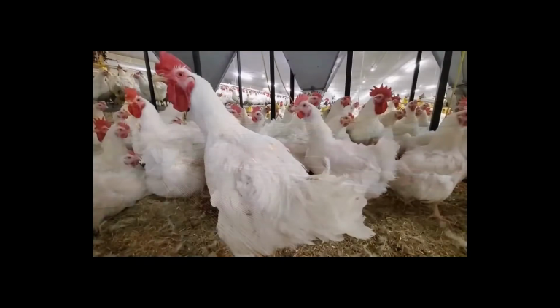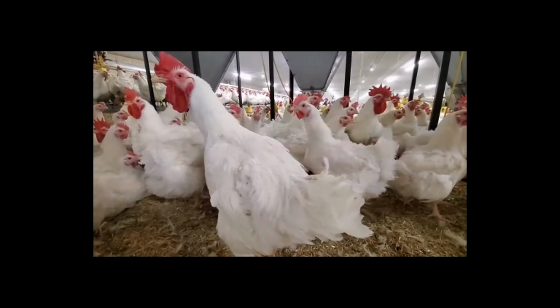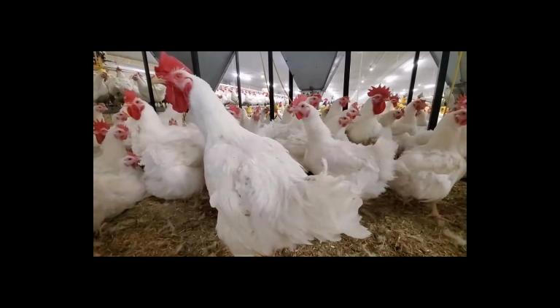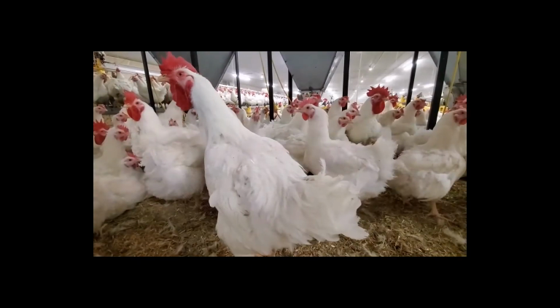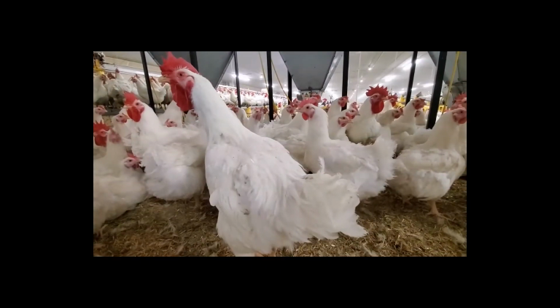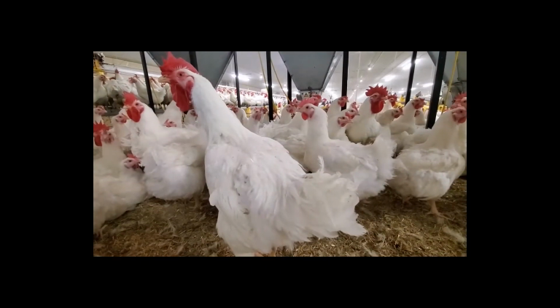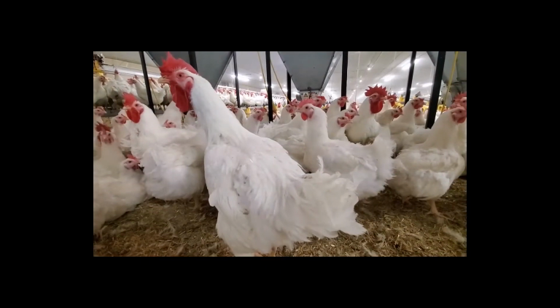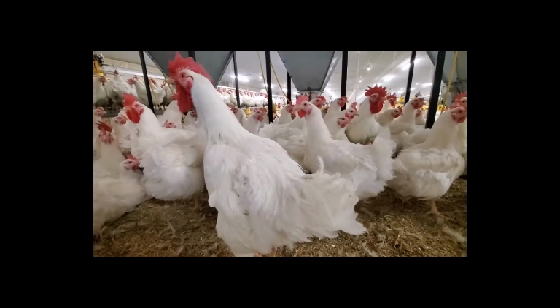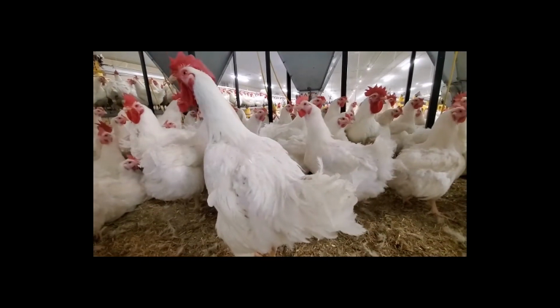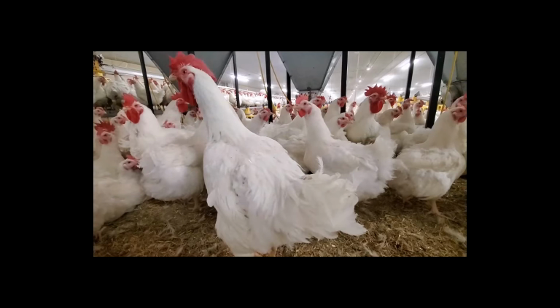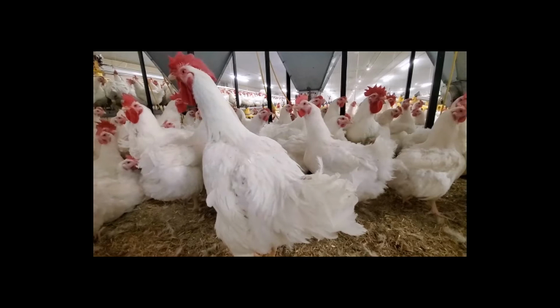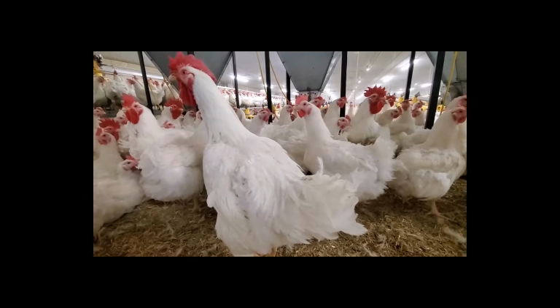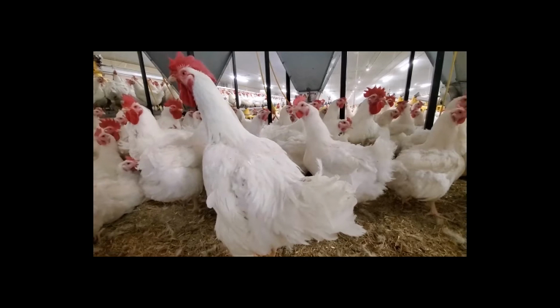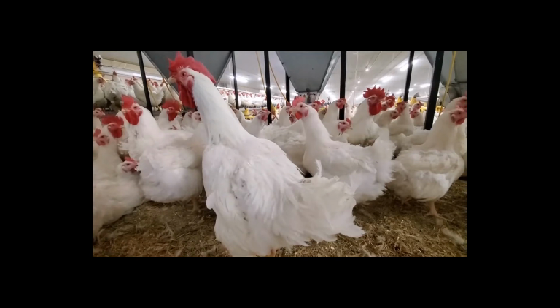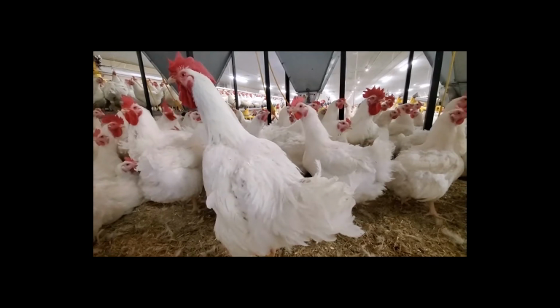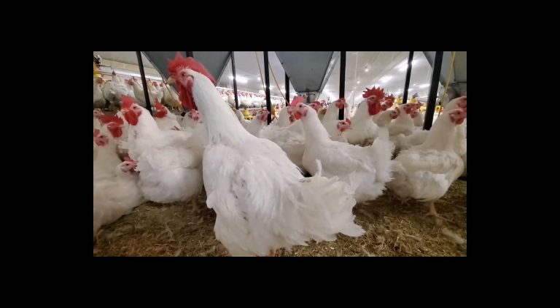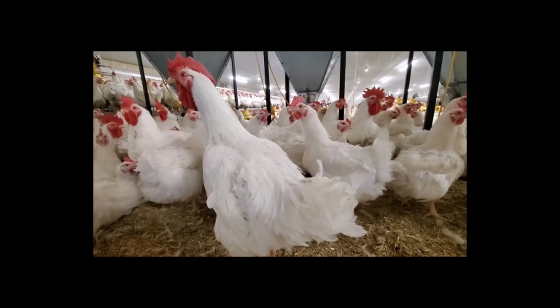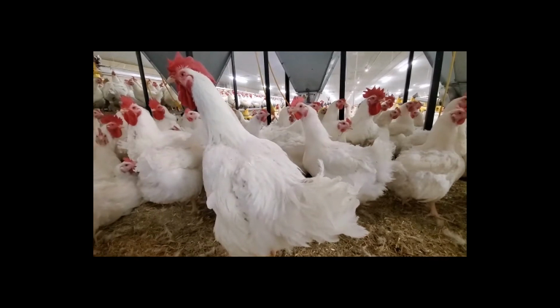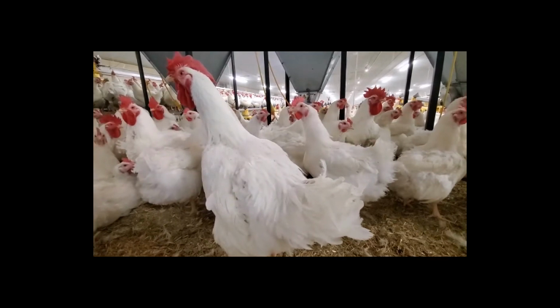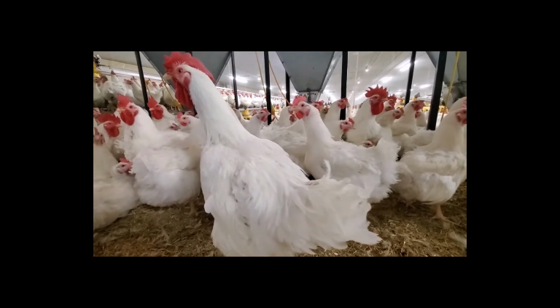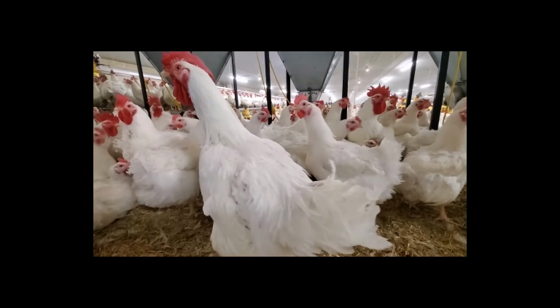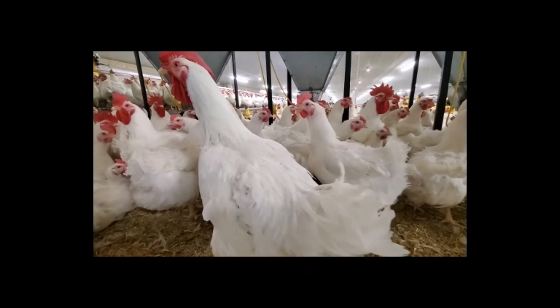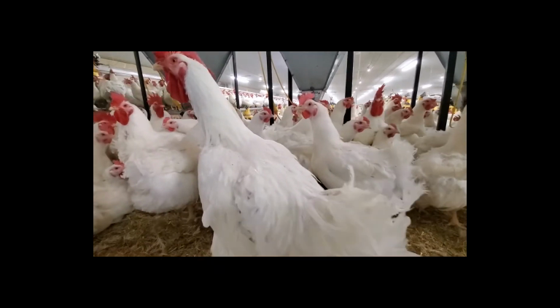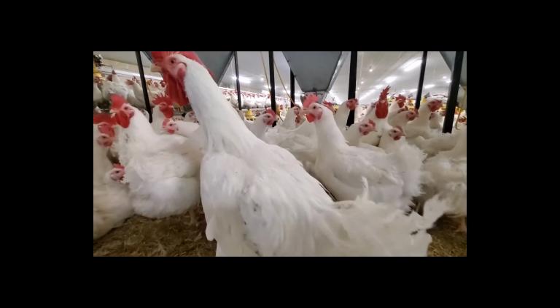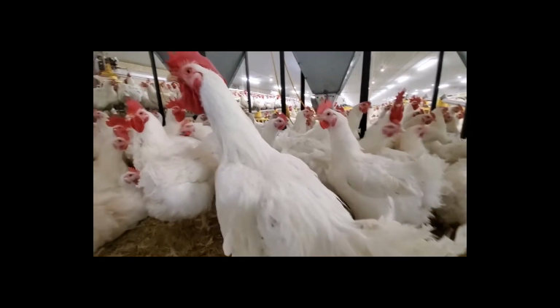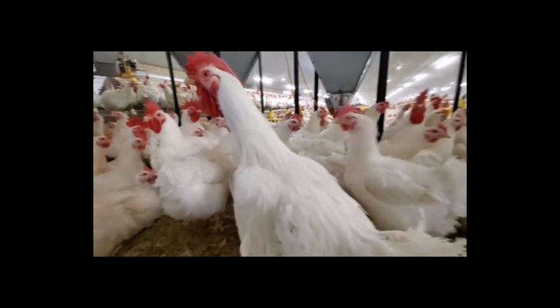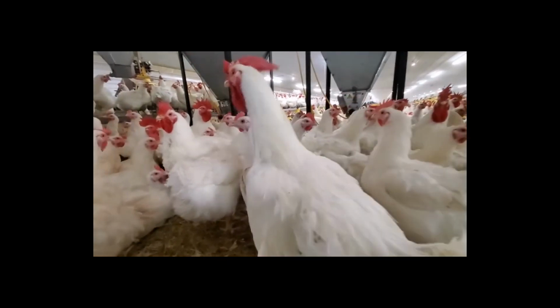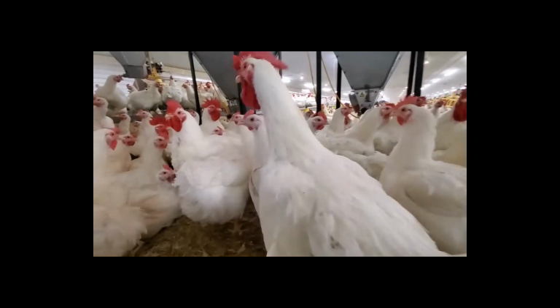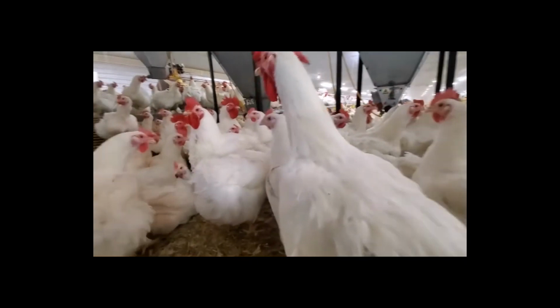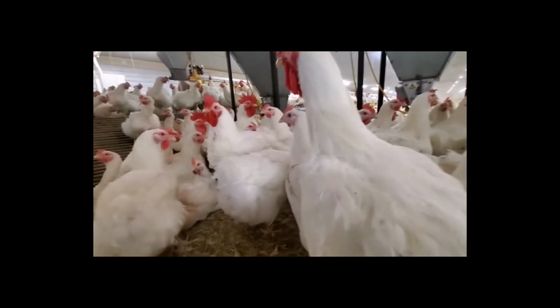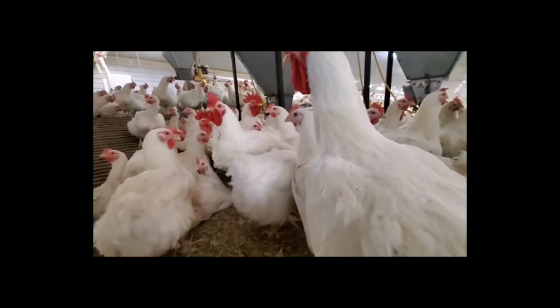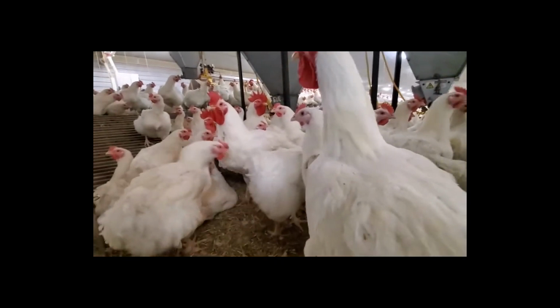Two weeks later, hens are vaccinated and transferred from the pullet barn to the laying barn.